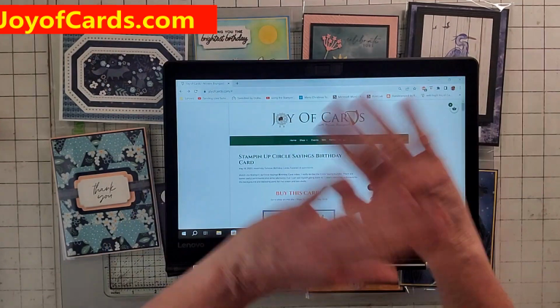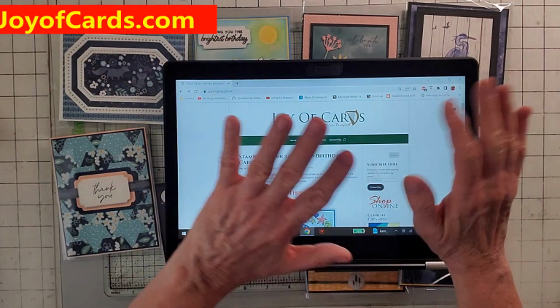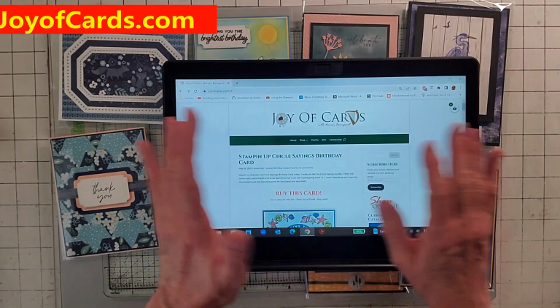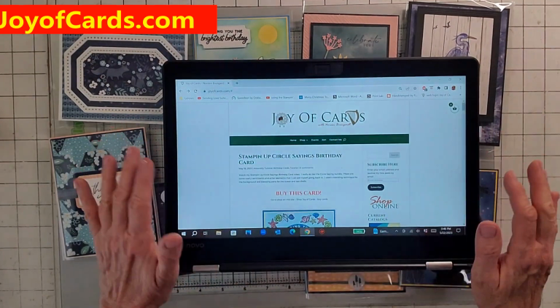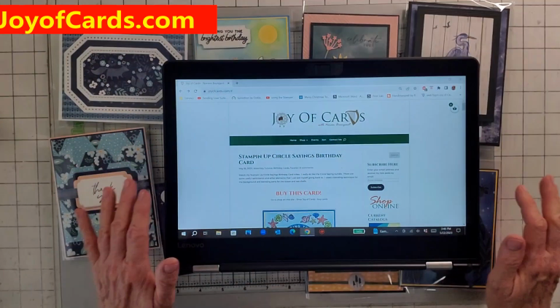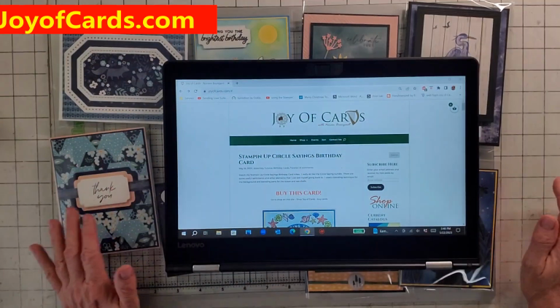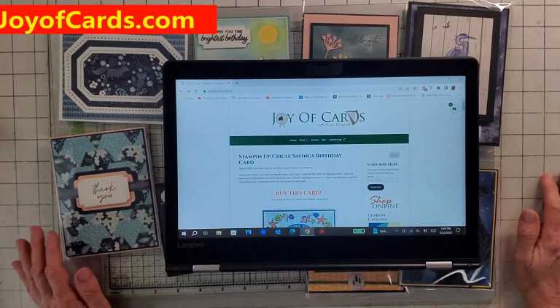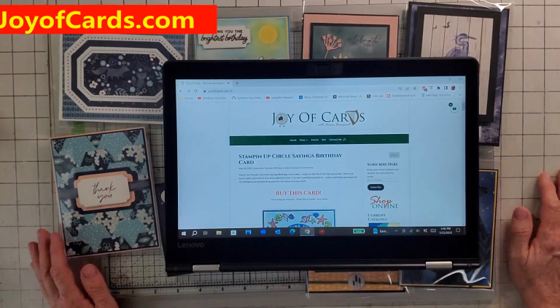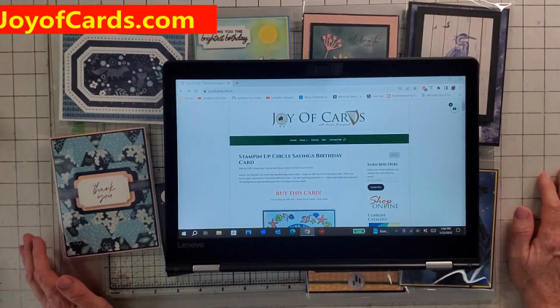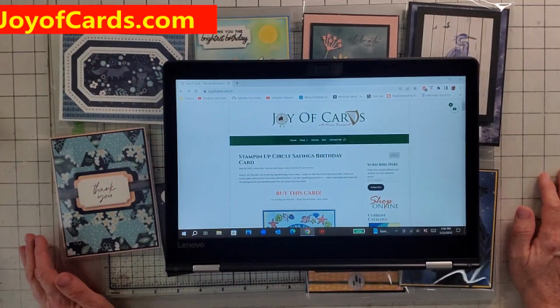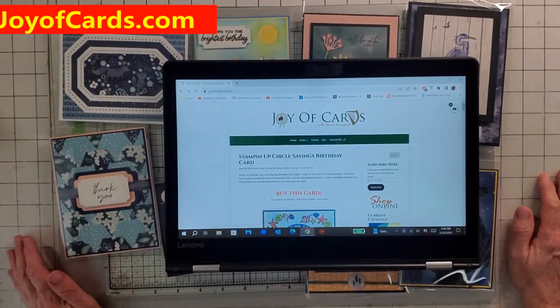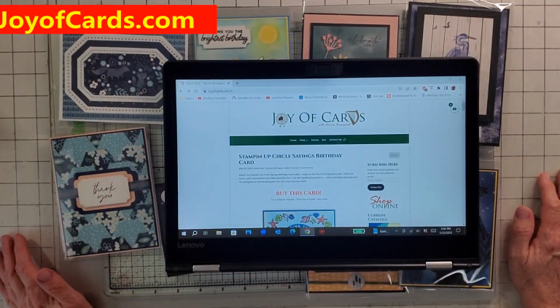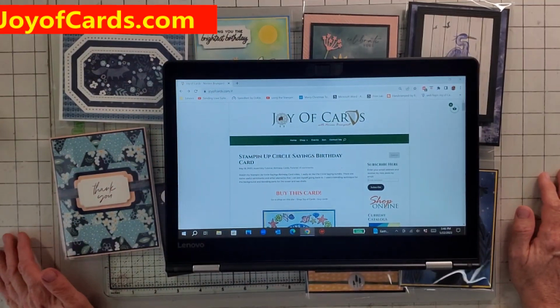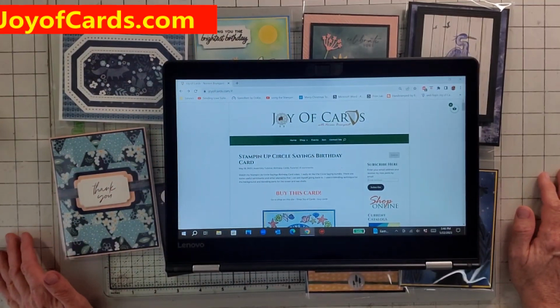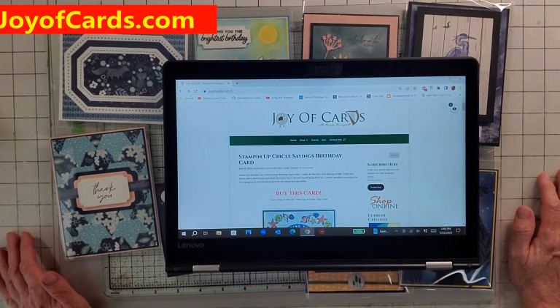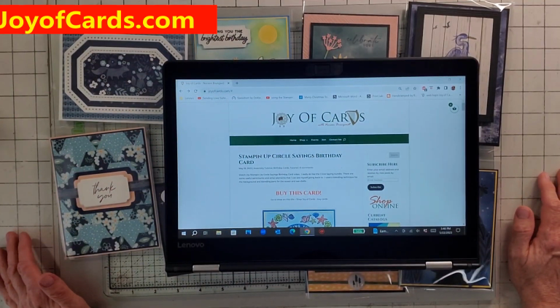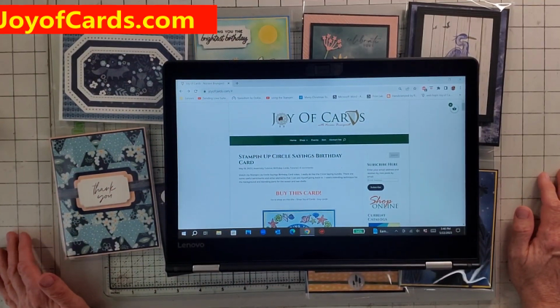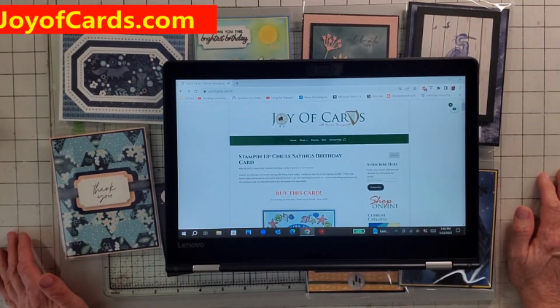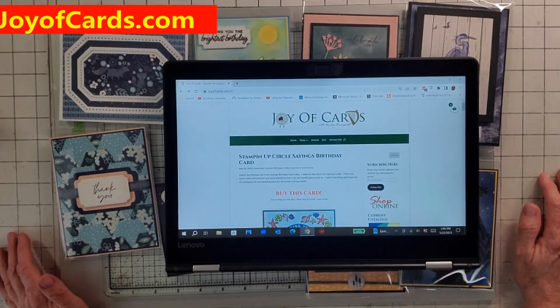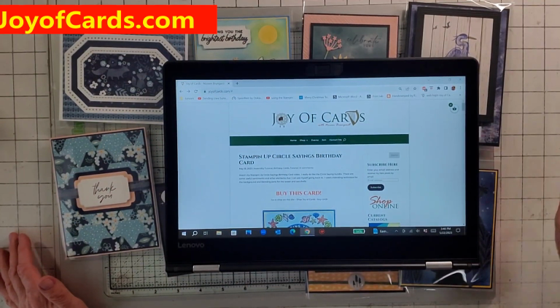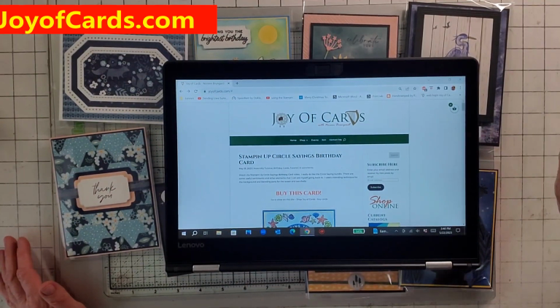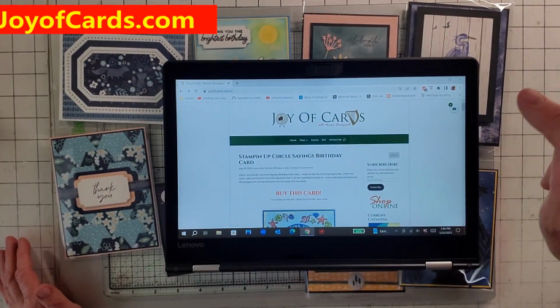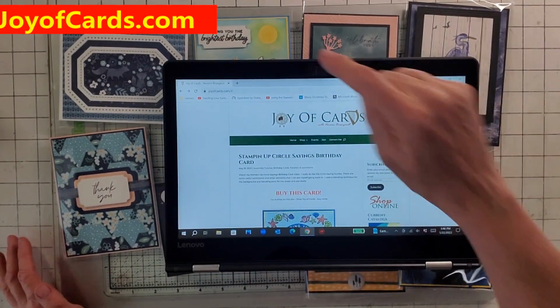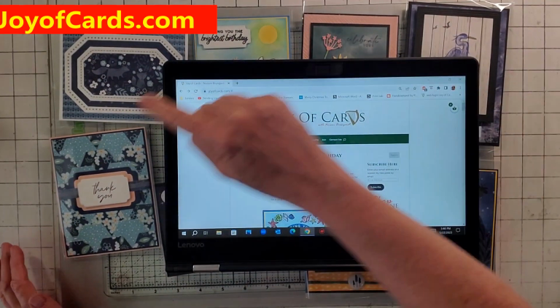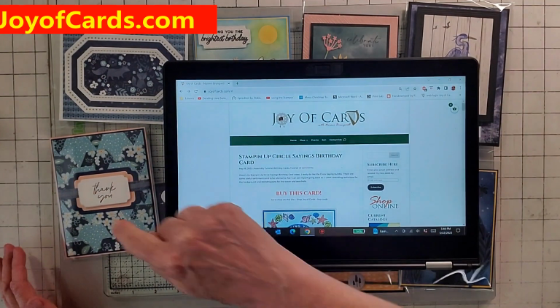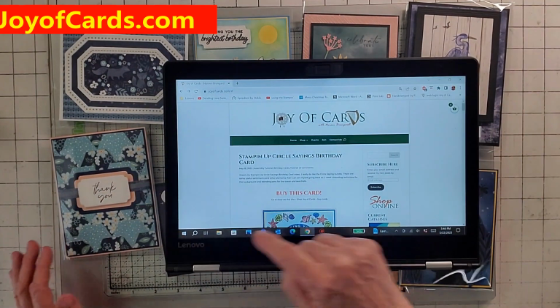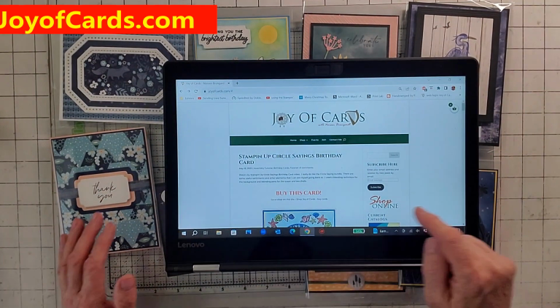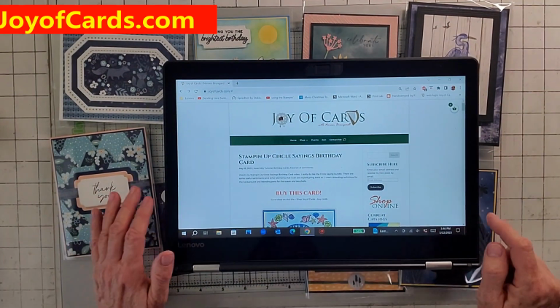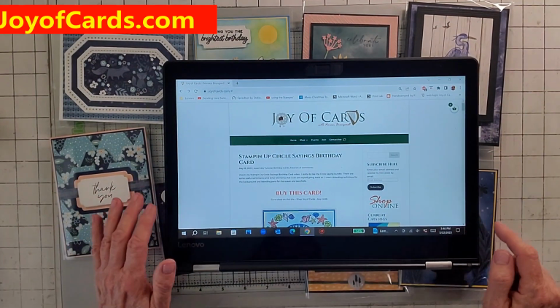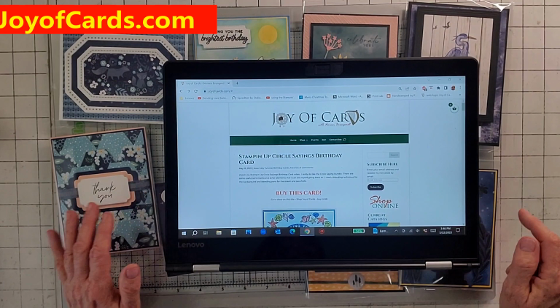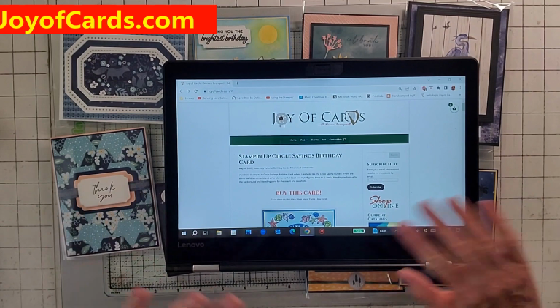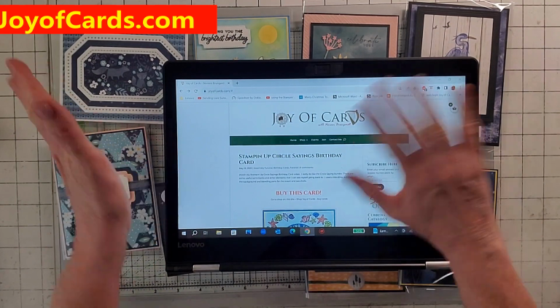Hello, this is Noreen from Joy of Cards. I'm an independent Stampin' Up! demonstrator, and welcome to my YouTube channel!